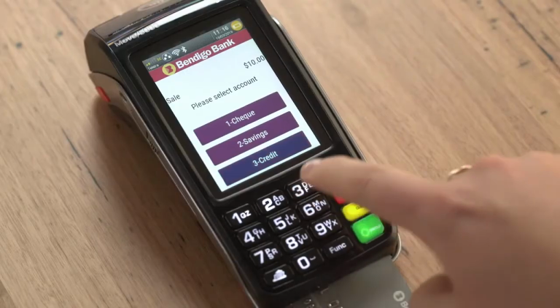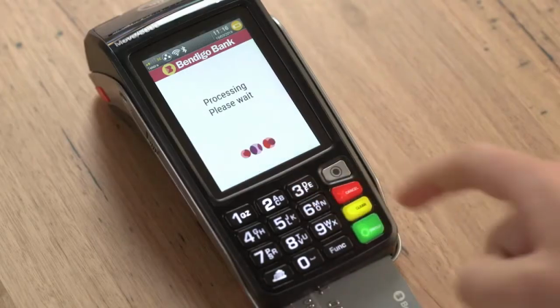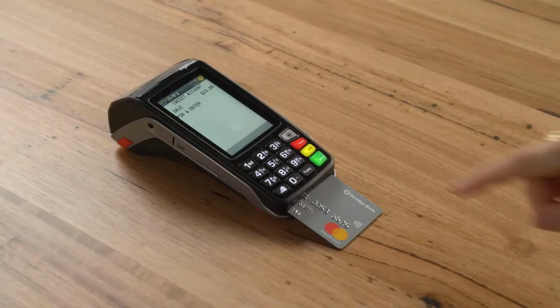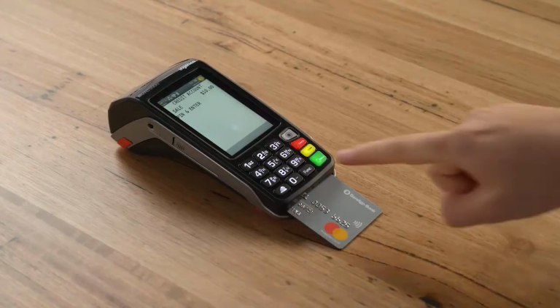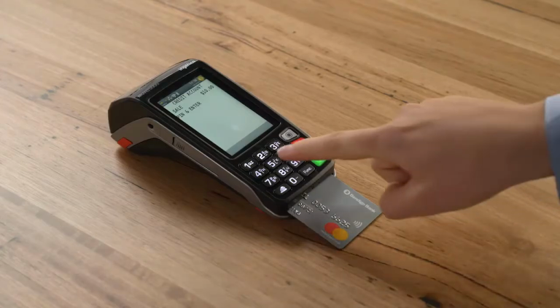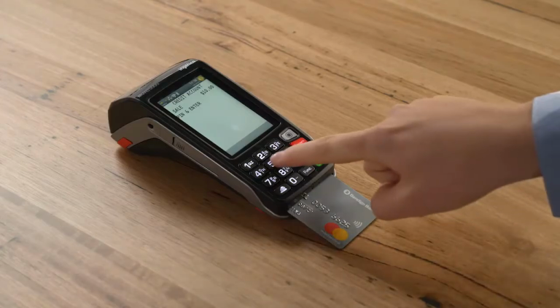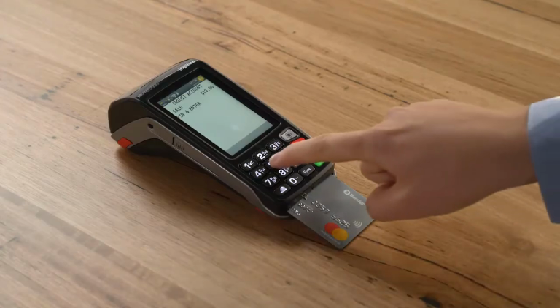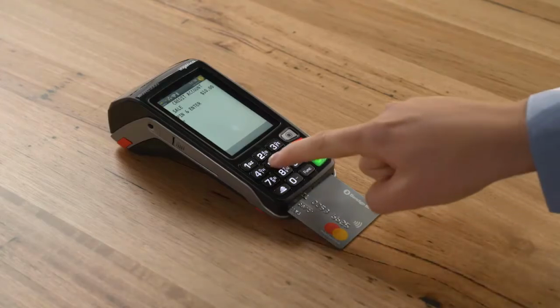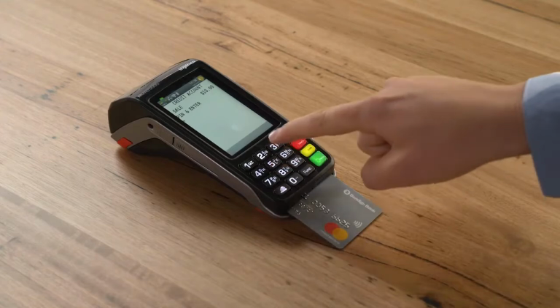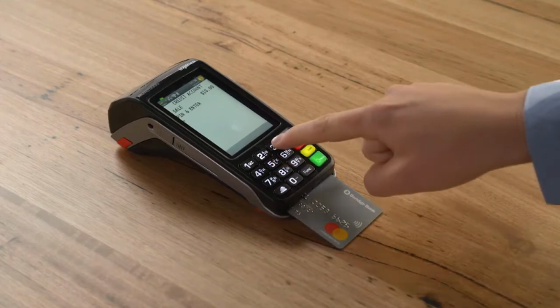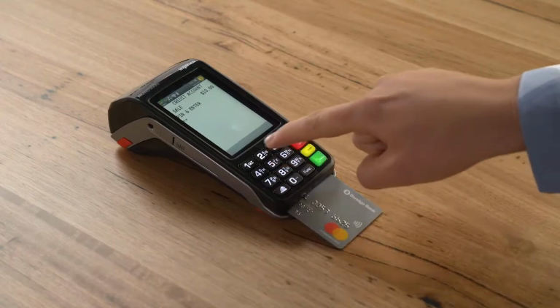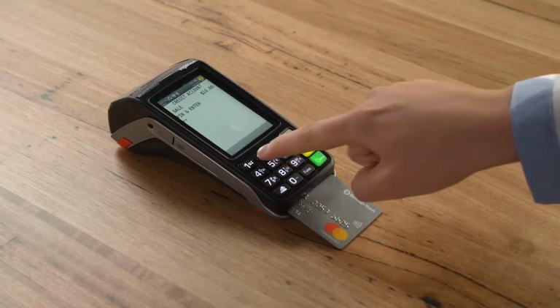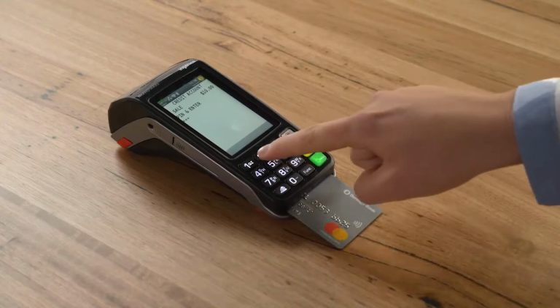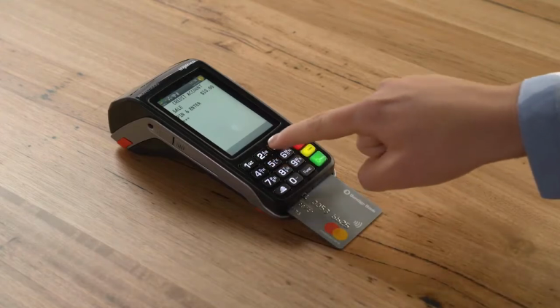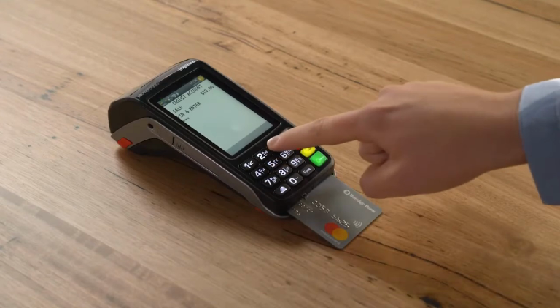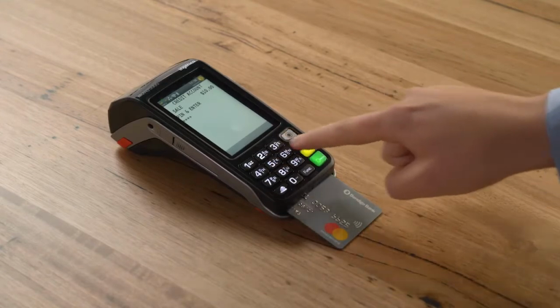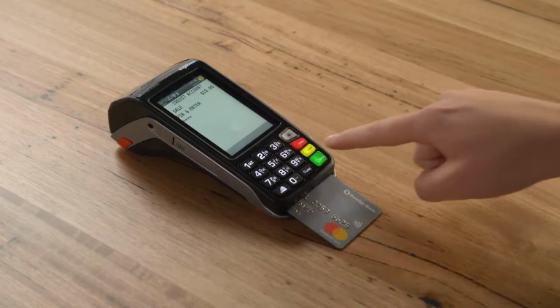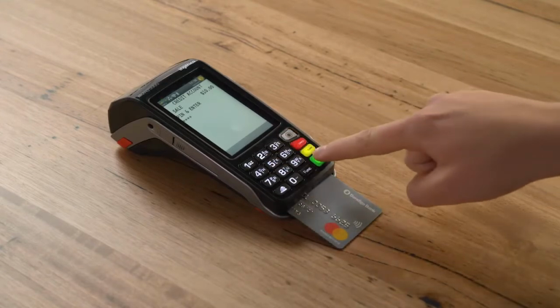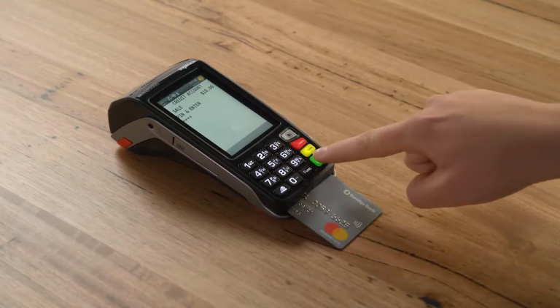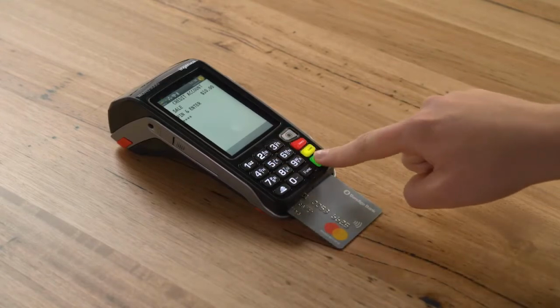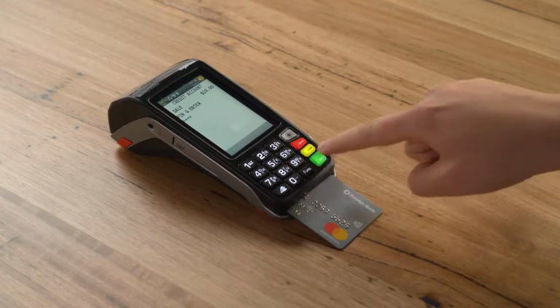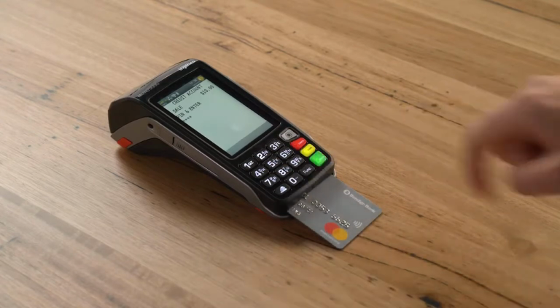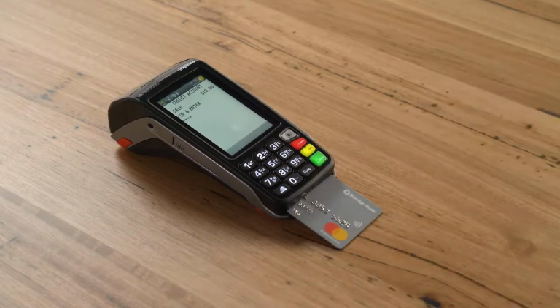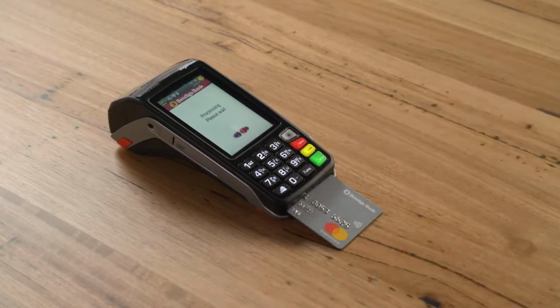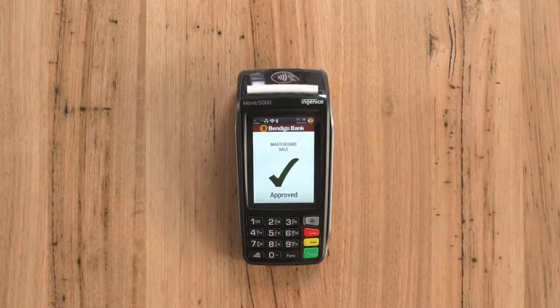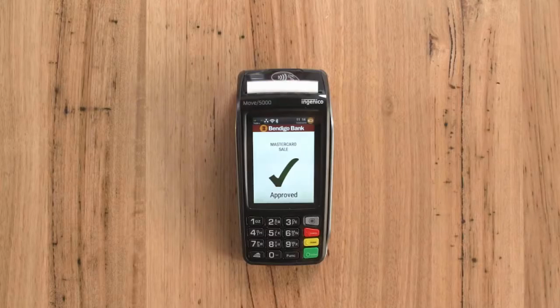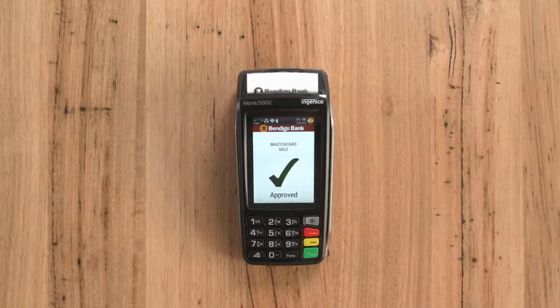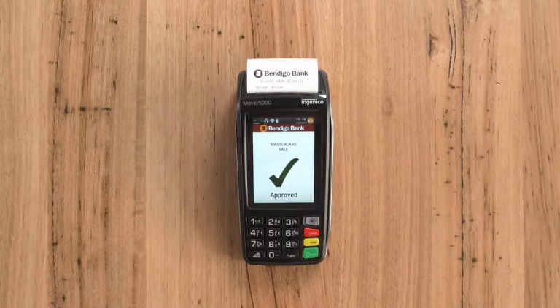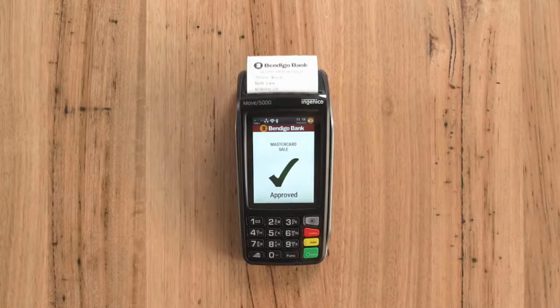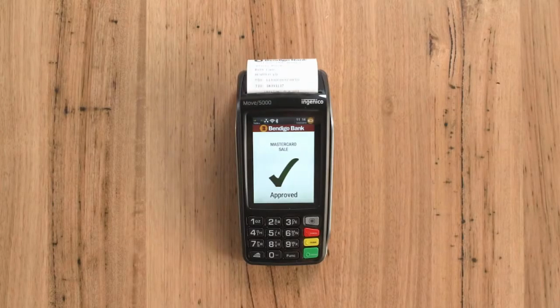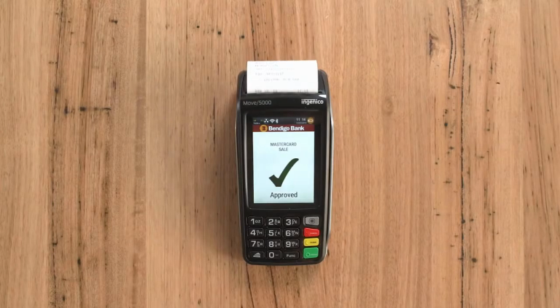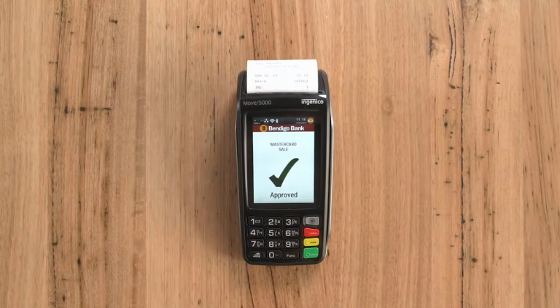And then all that's left to do is for the client to present their credit or debit card and pay for their treatment, product, or service.